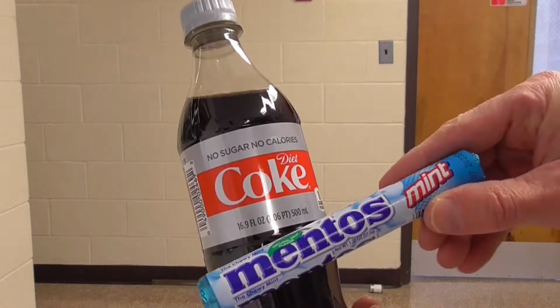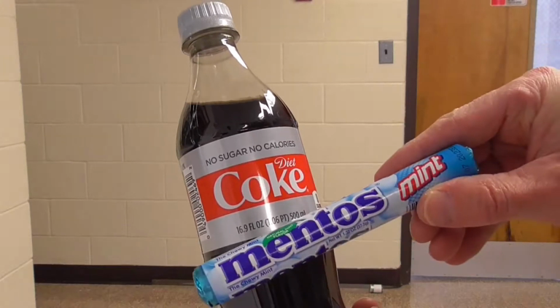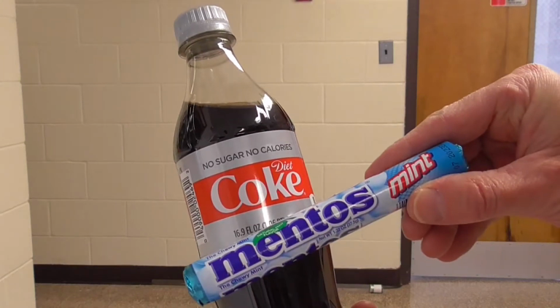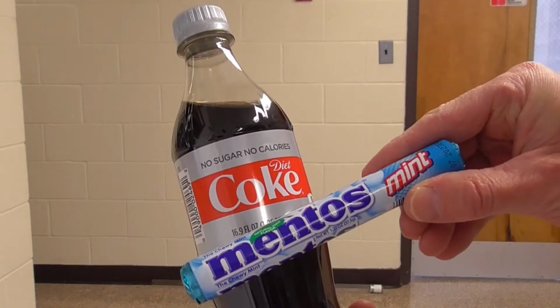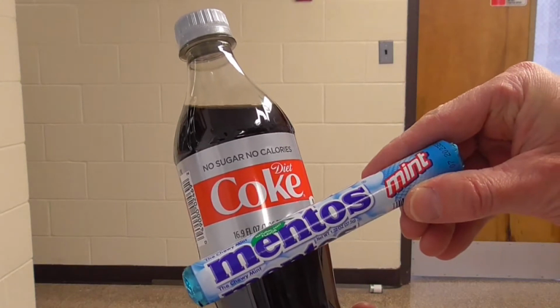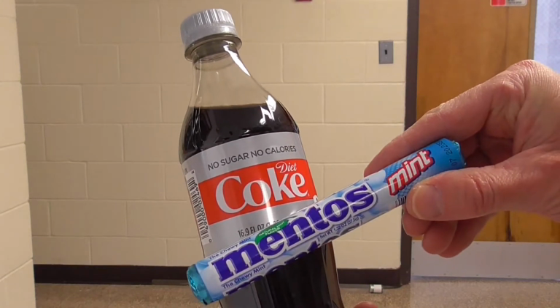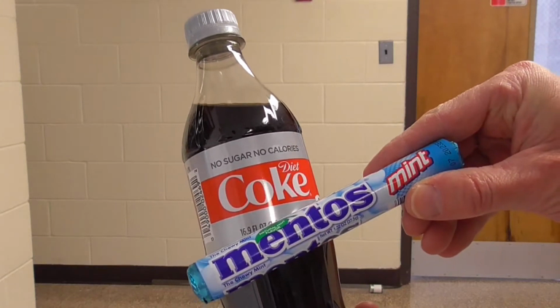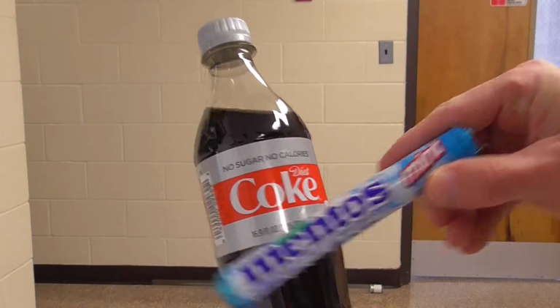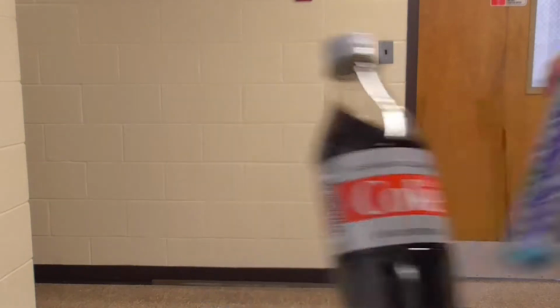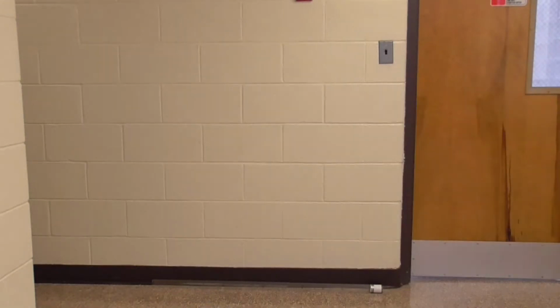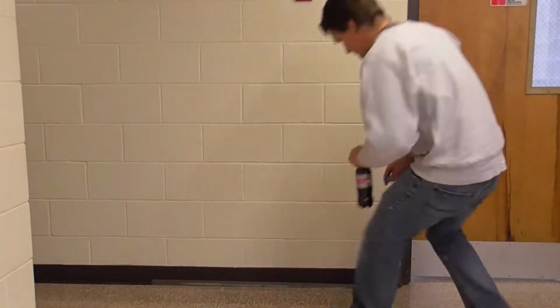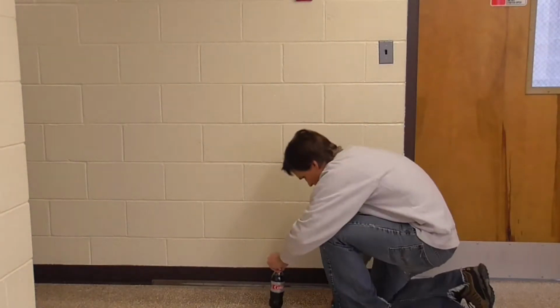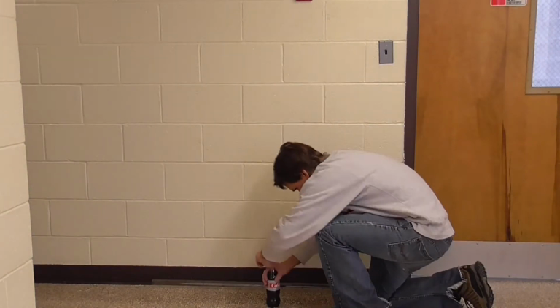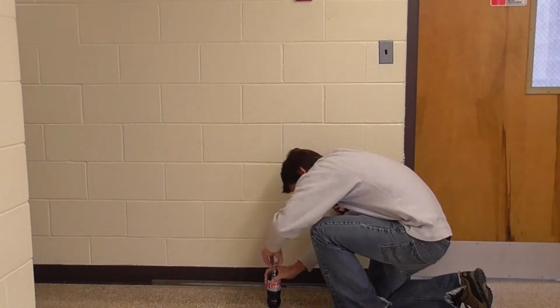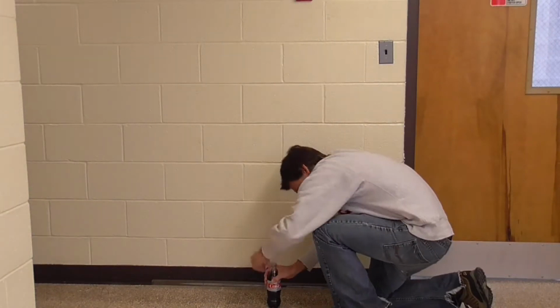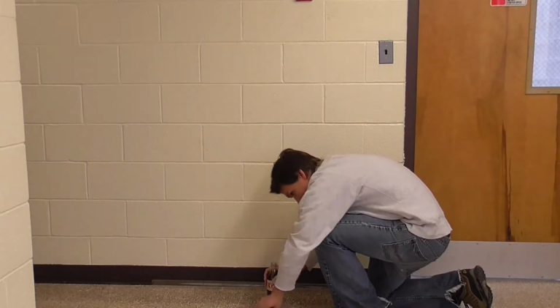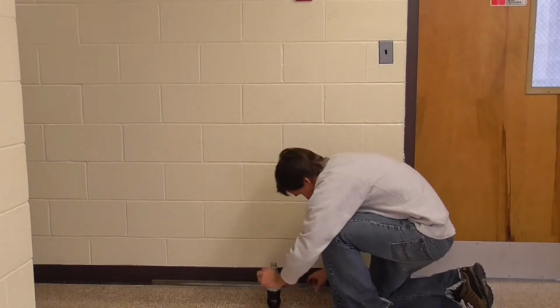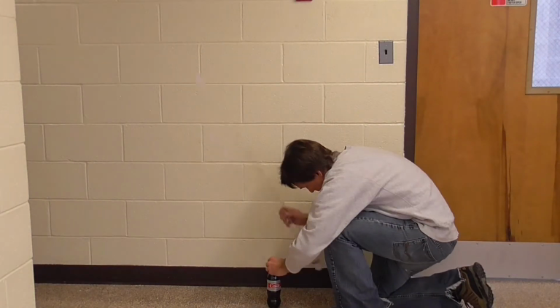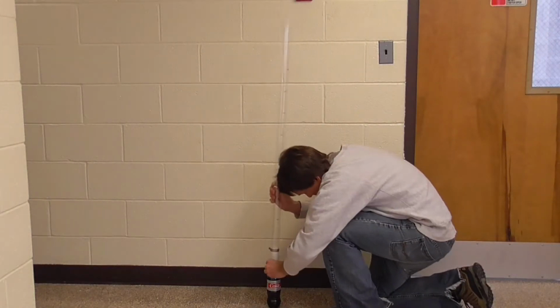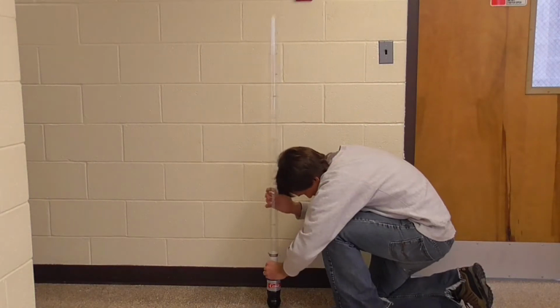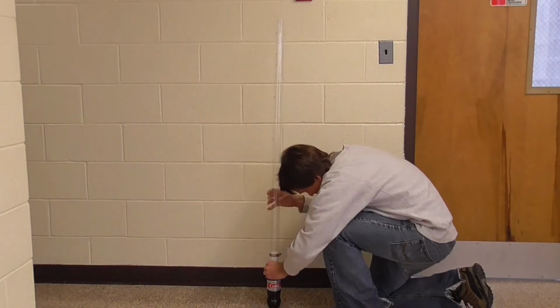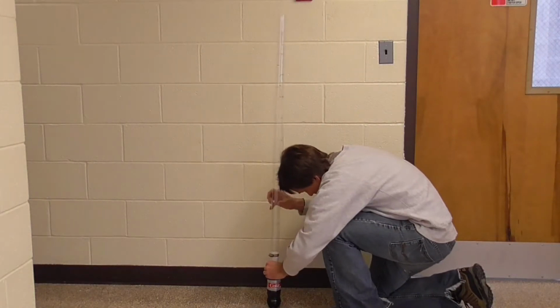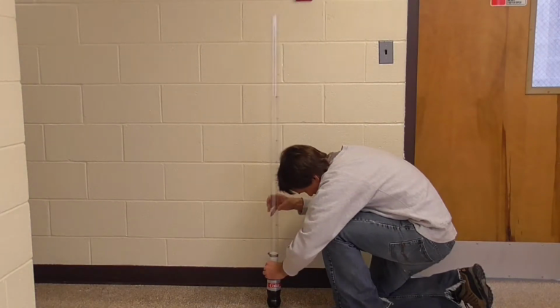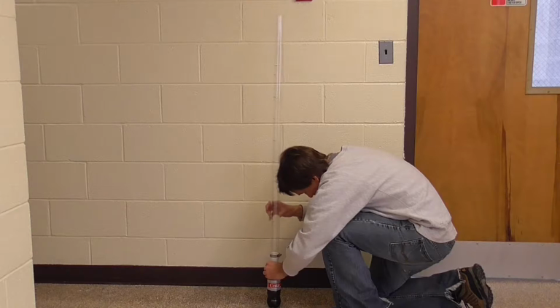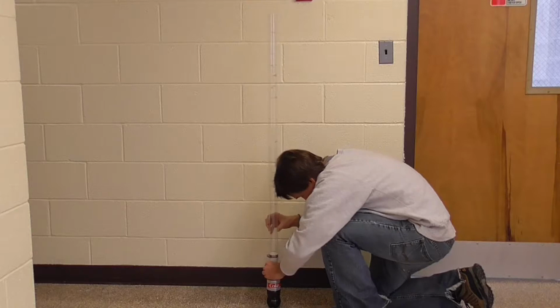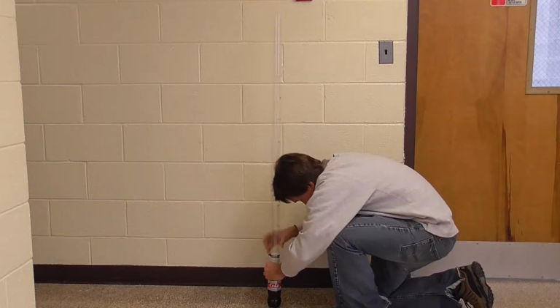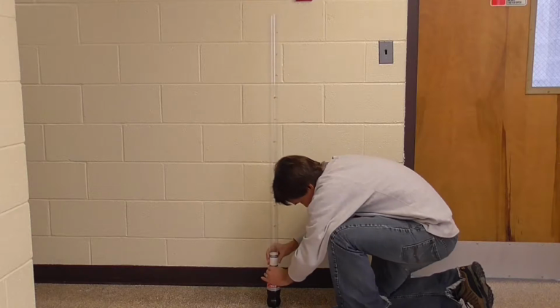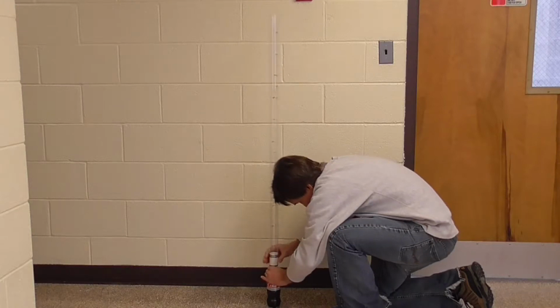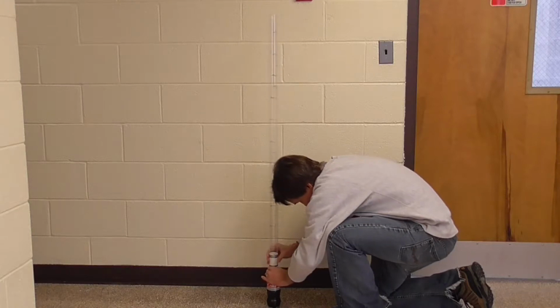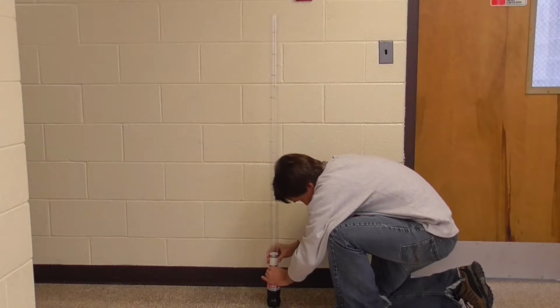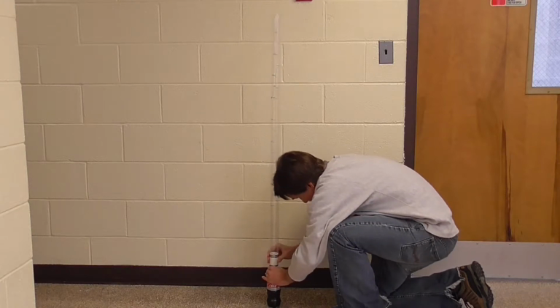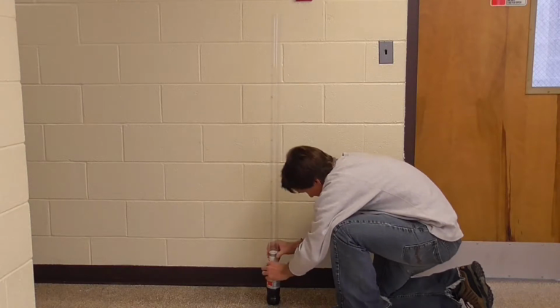In this video I'm going to show you how to build a device that allows you to measure geyser heights in the Diet Coke and Mentos experiment.